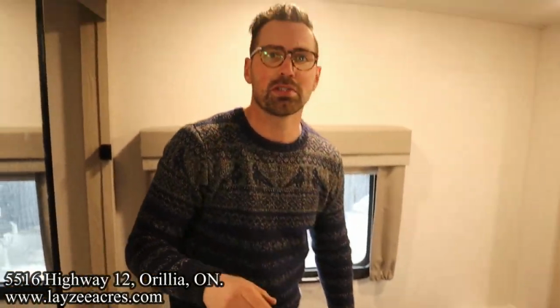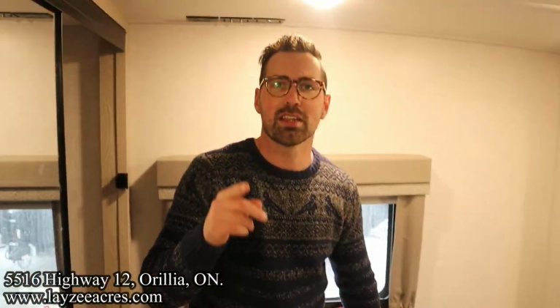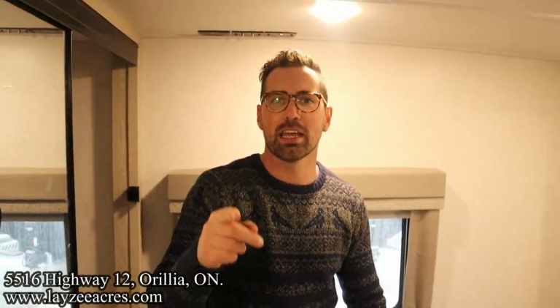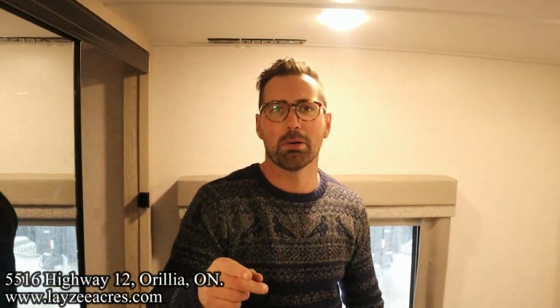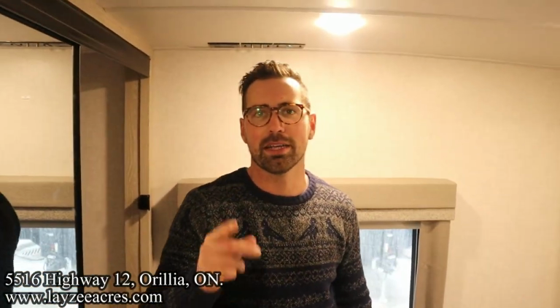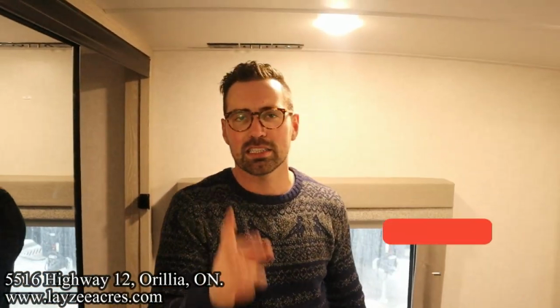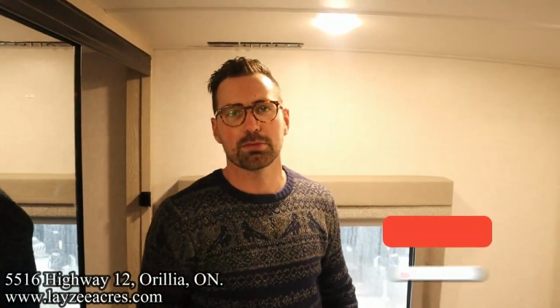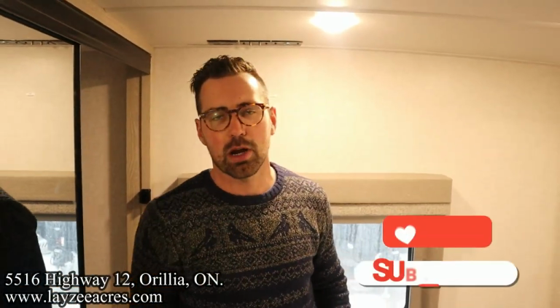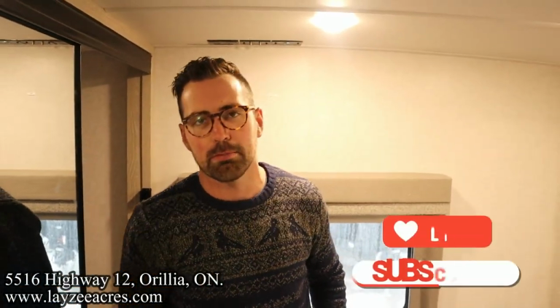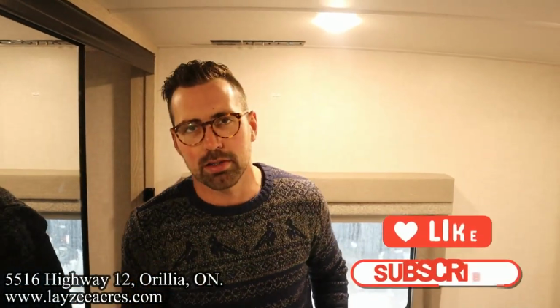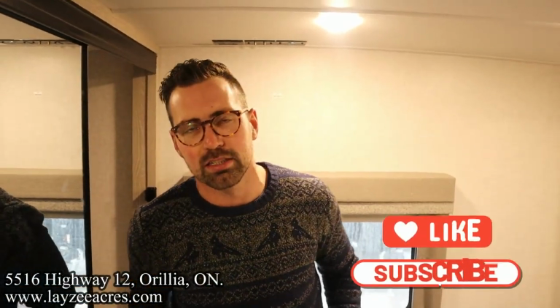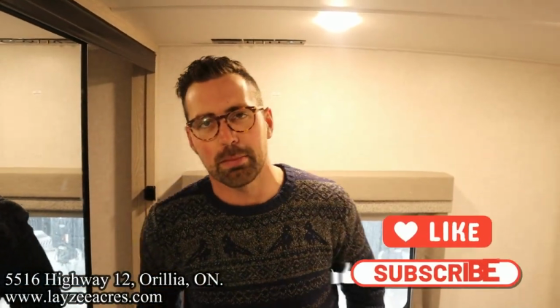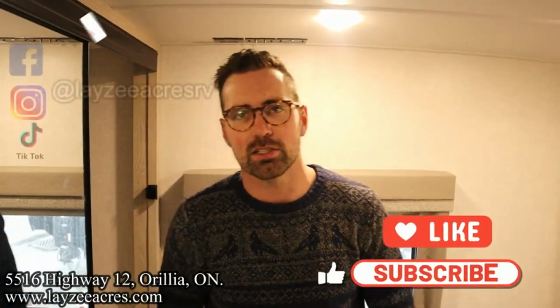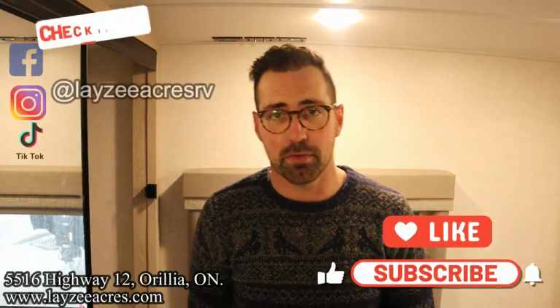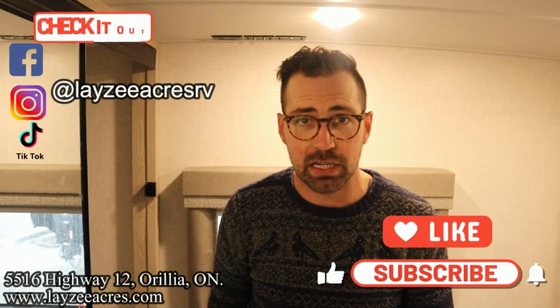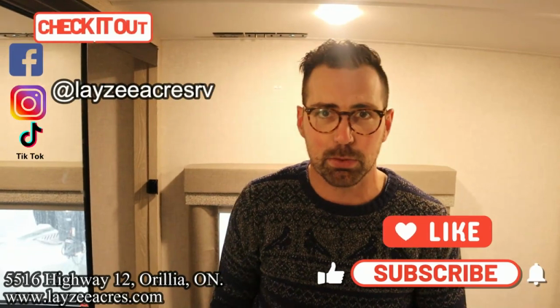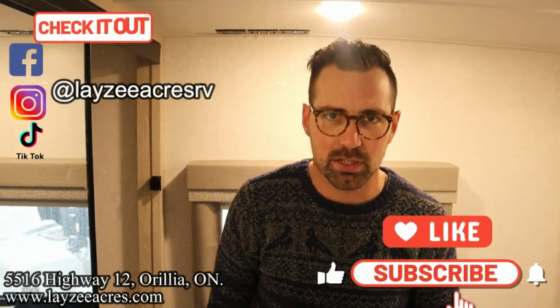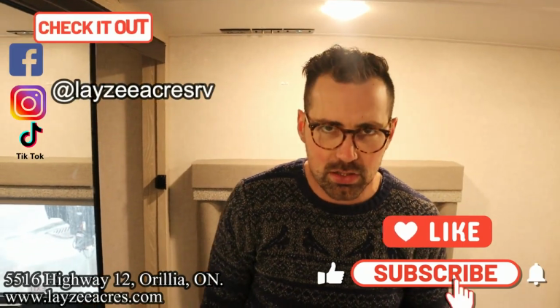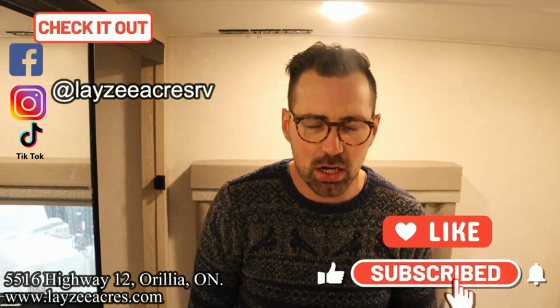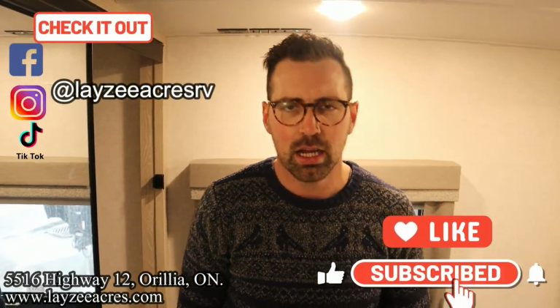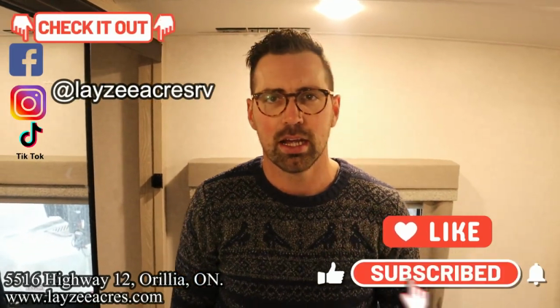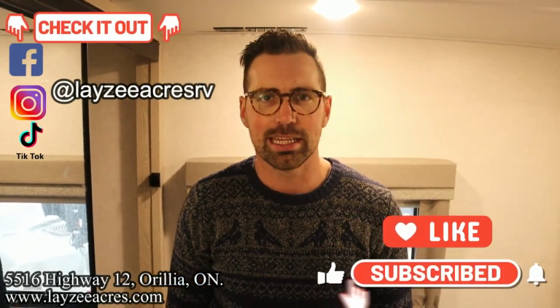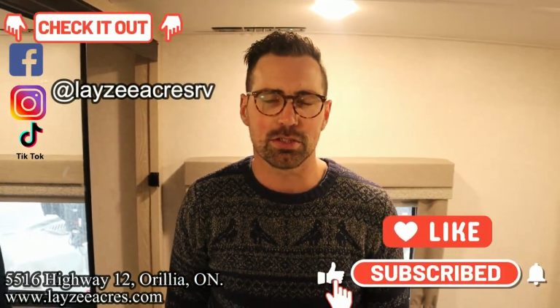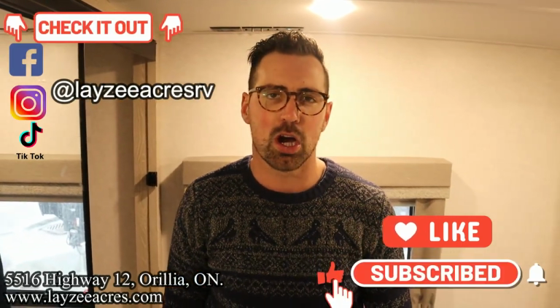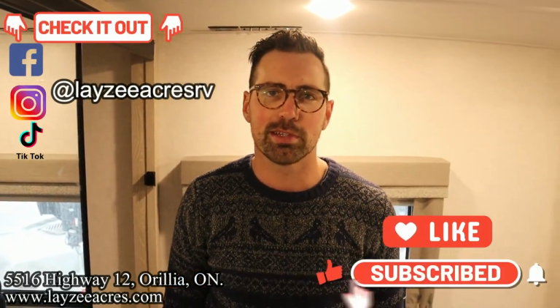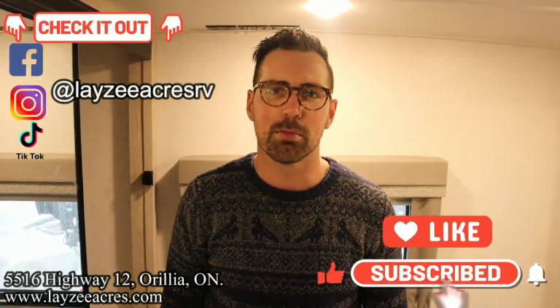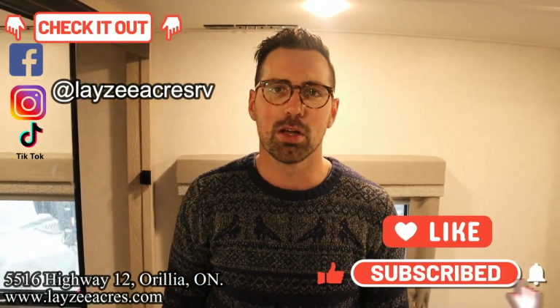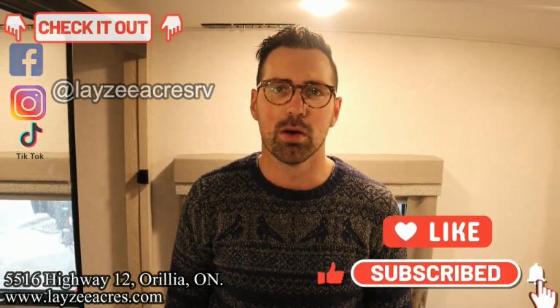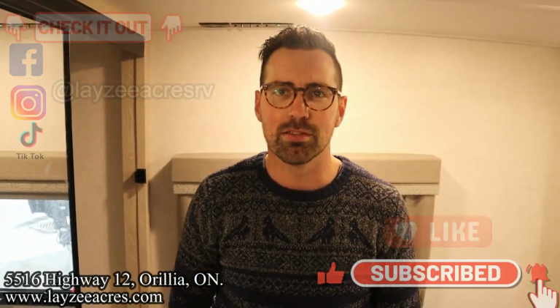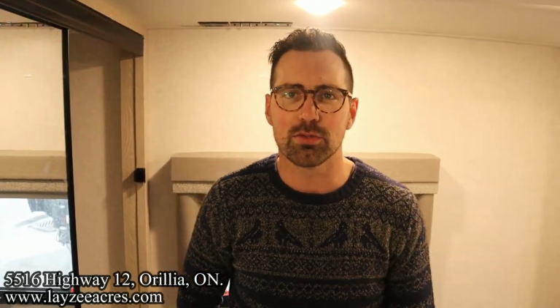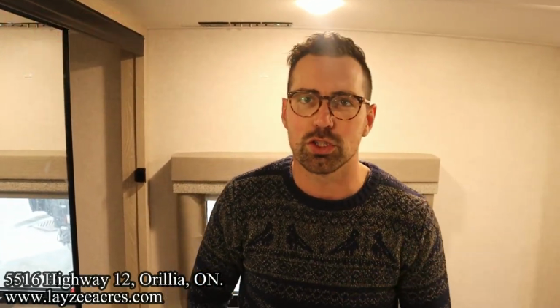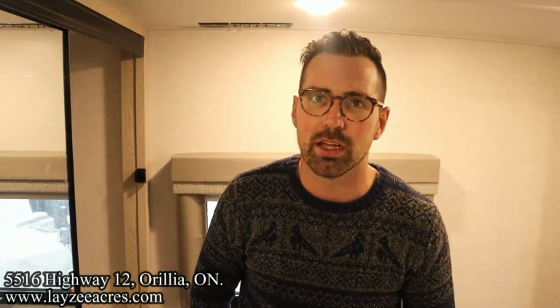That's the video, folks. Hit the like button, hit the subscribe button, hit us up on Instagram, Facebook, TikTok. Leave us a comment down below. Have yourself a good day.